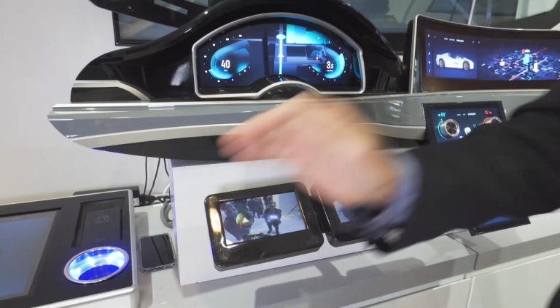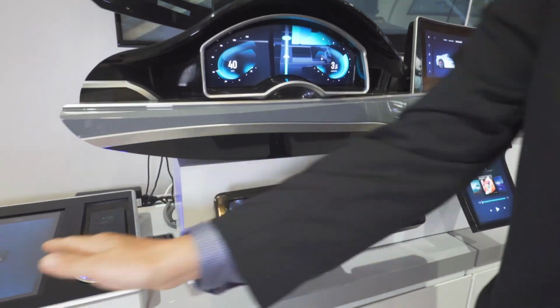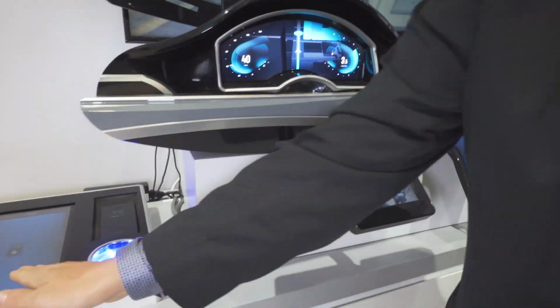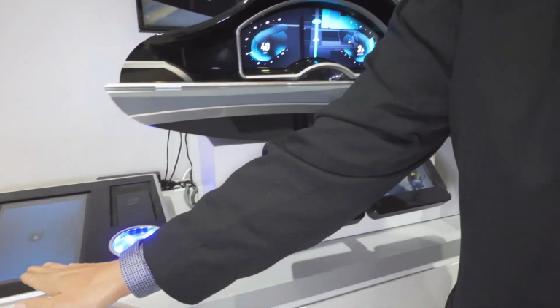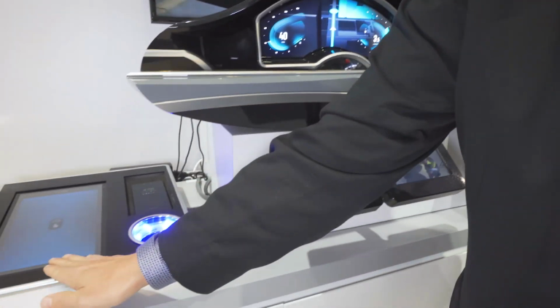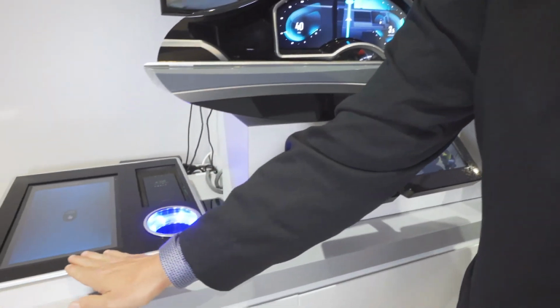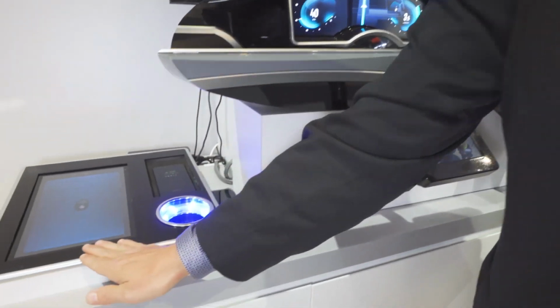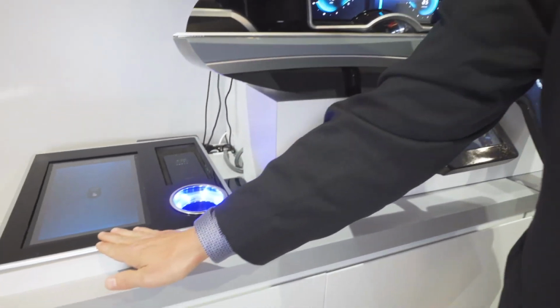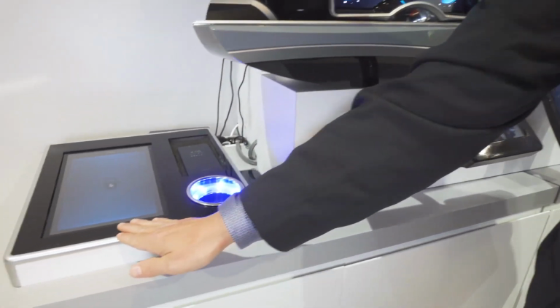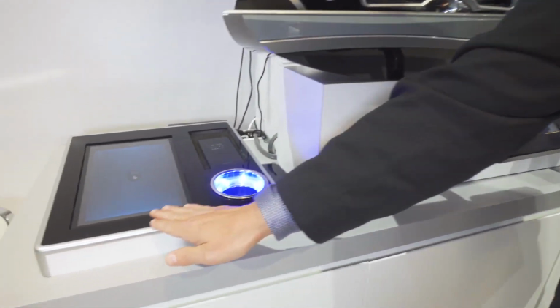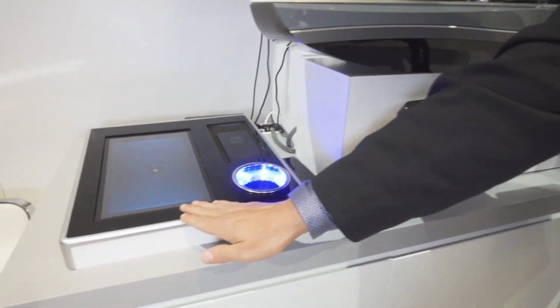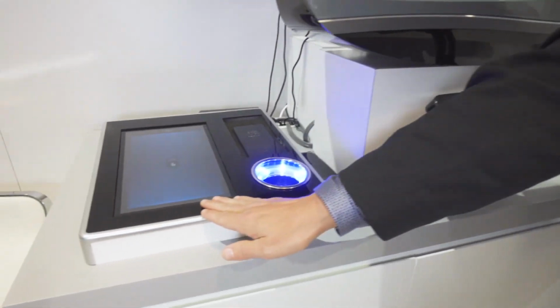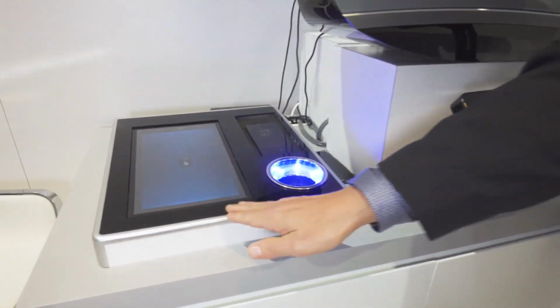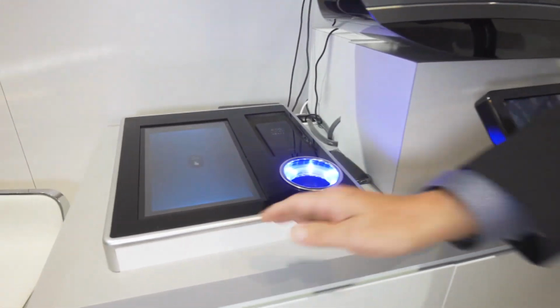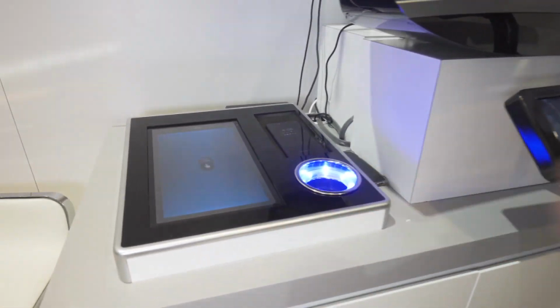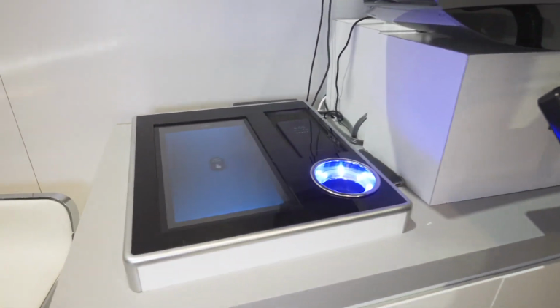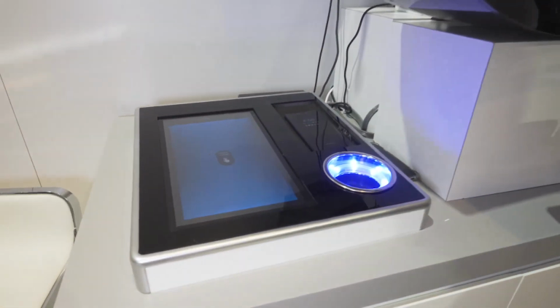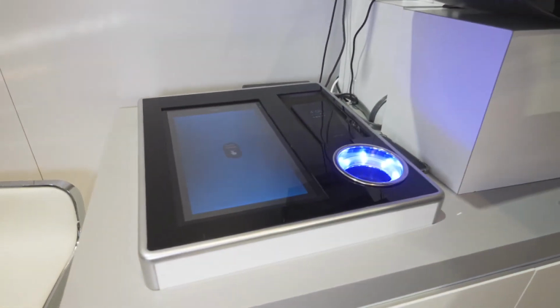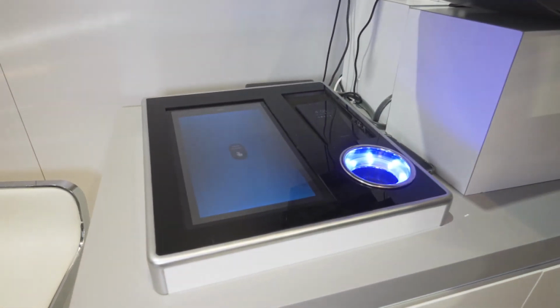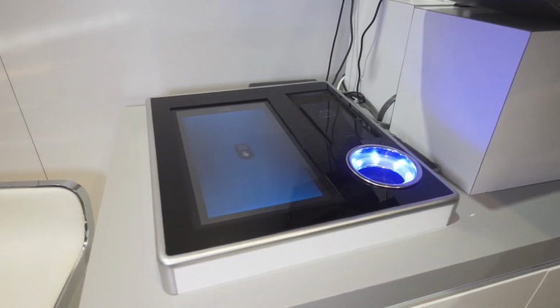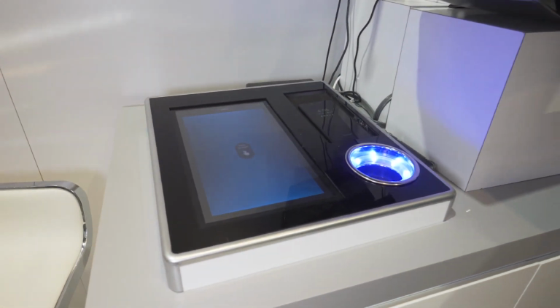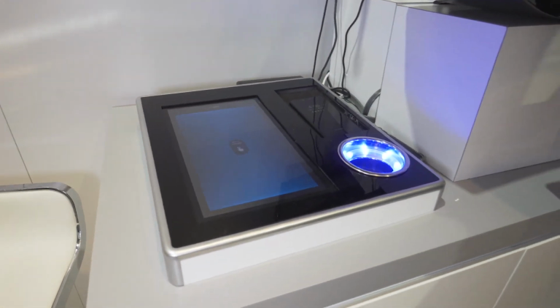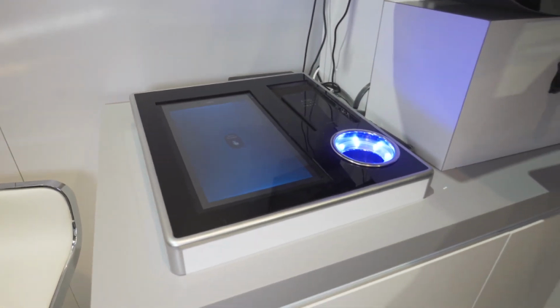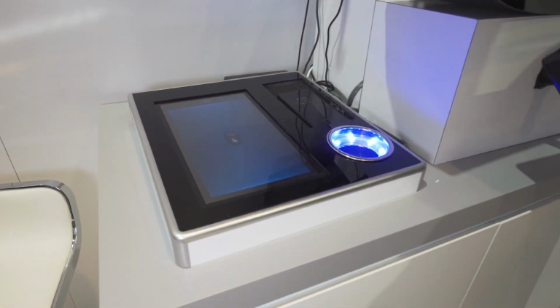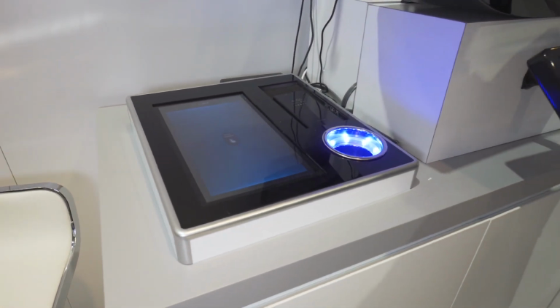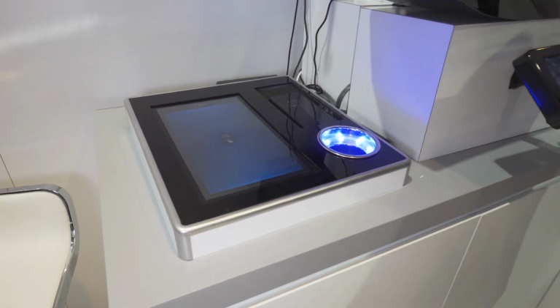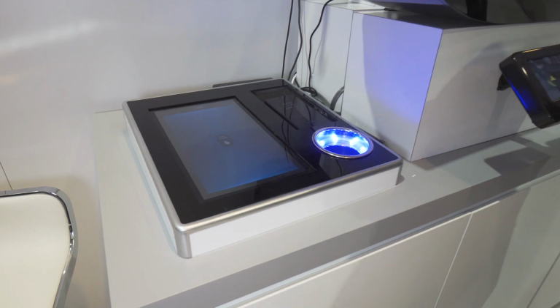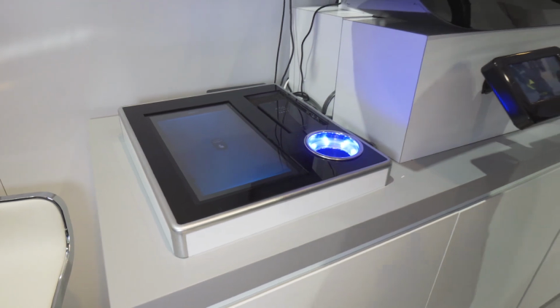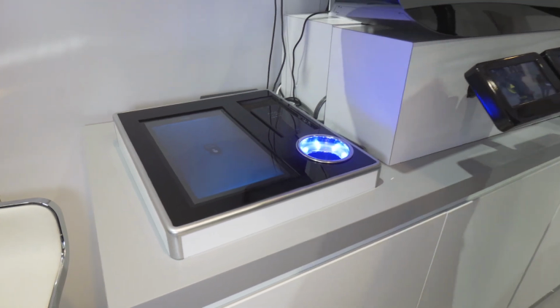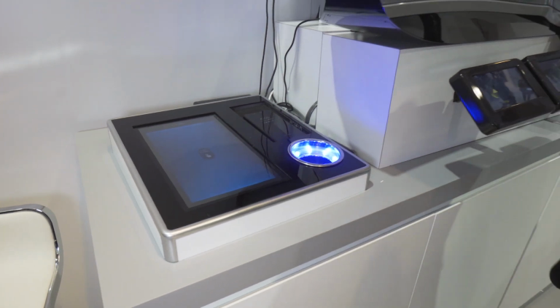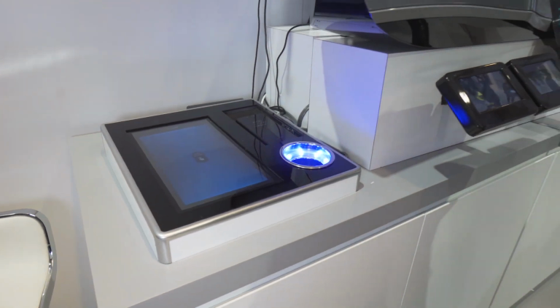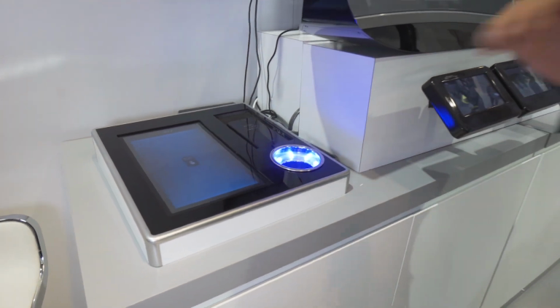Touch screen interfaces allow you to control the entire vehicle either through gesture, voice, or knob.